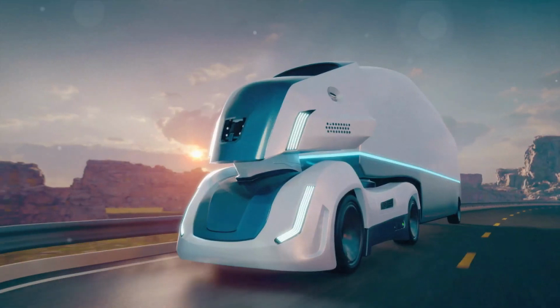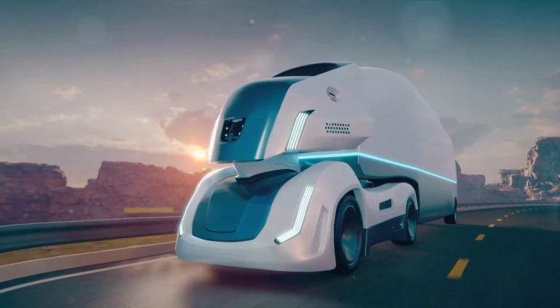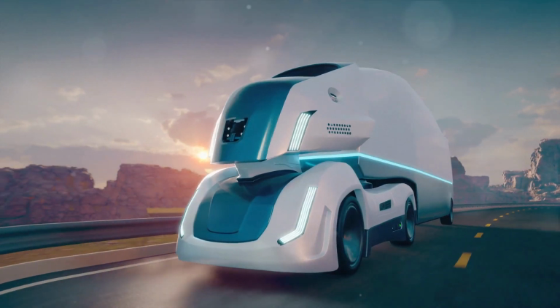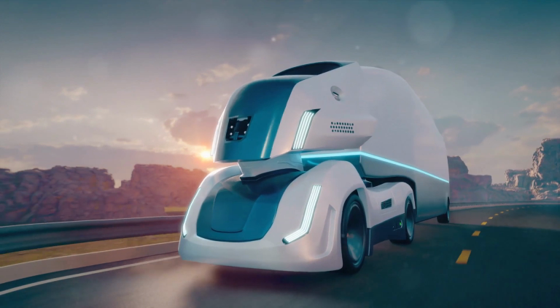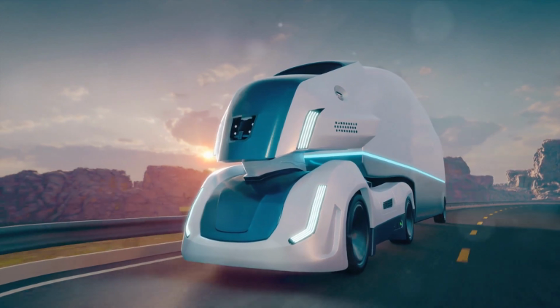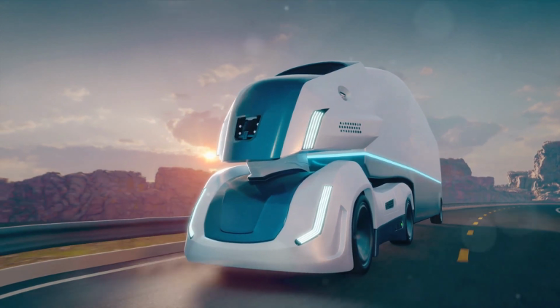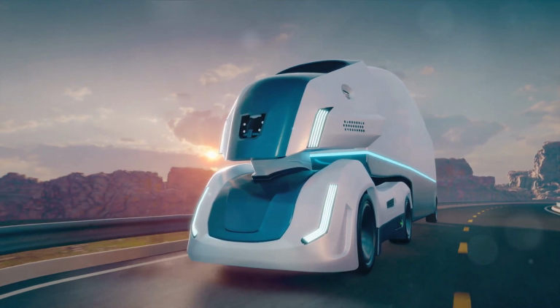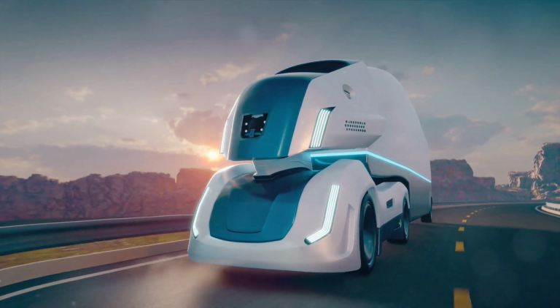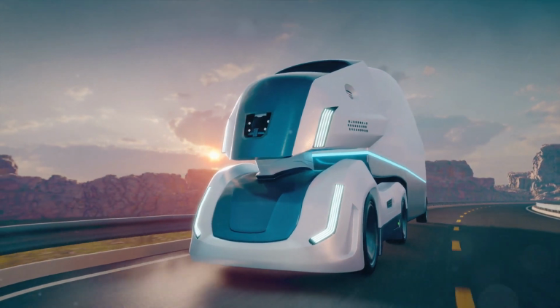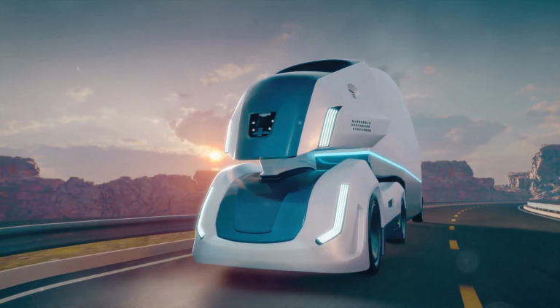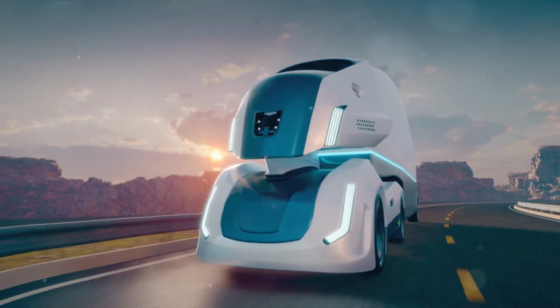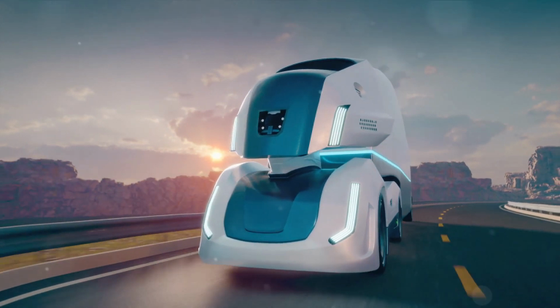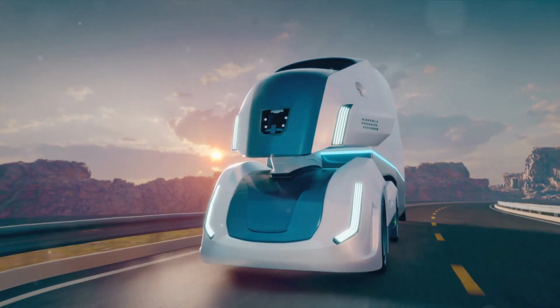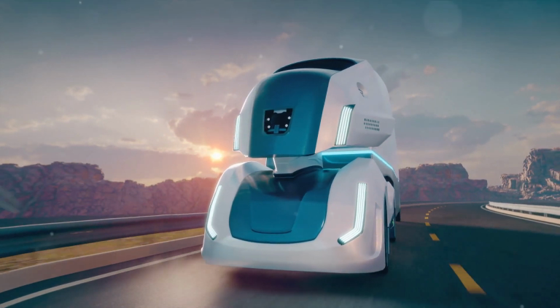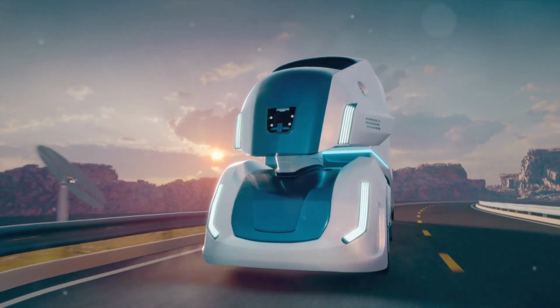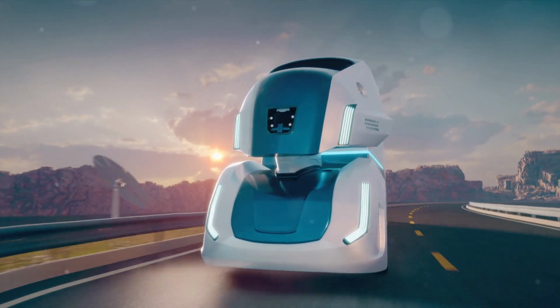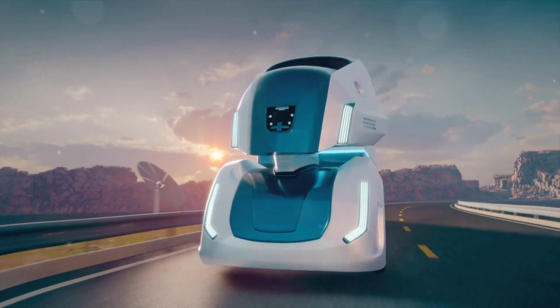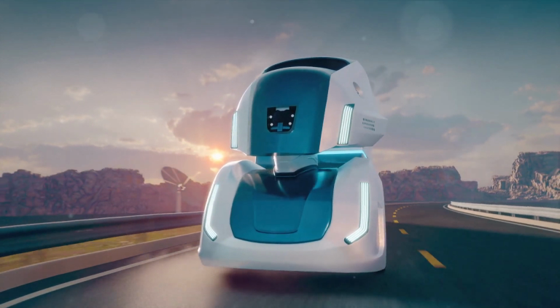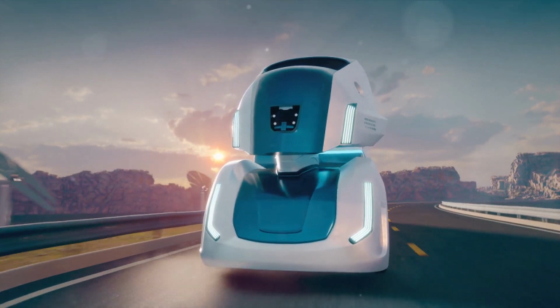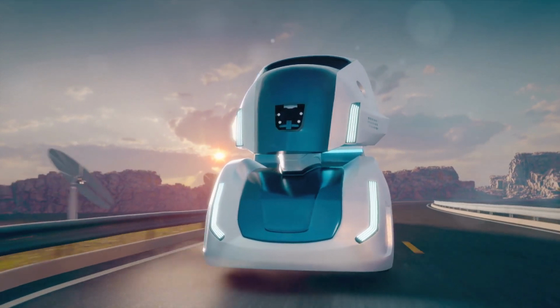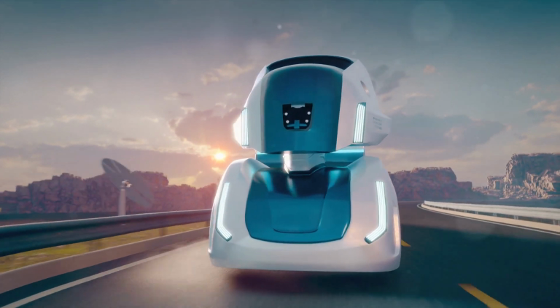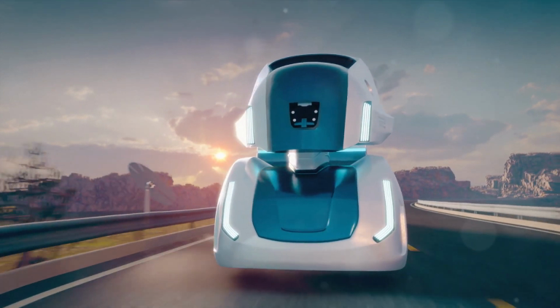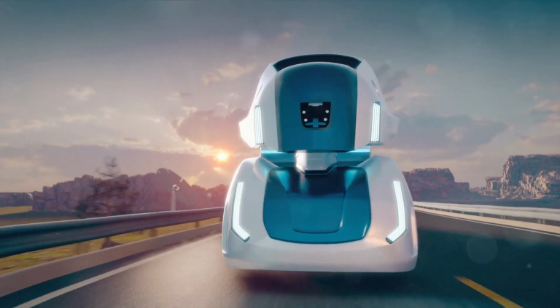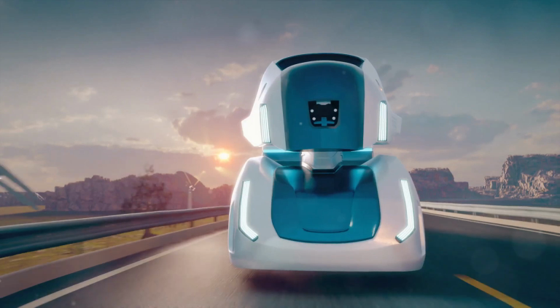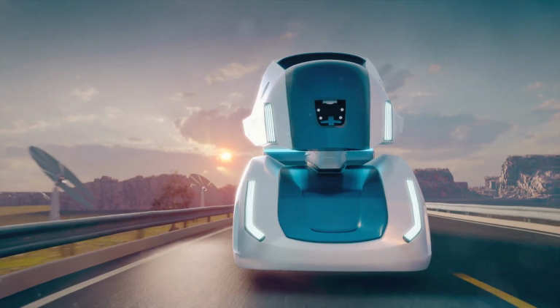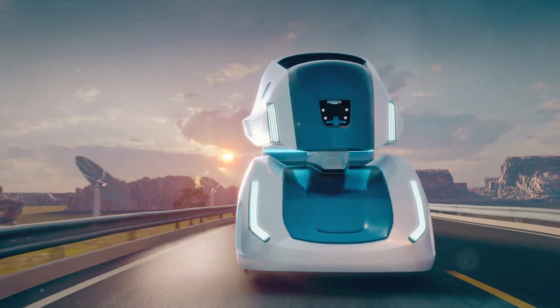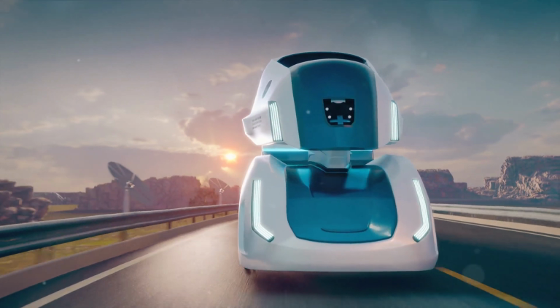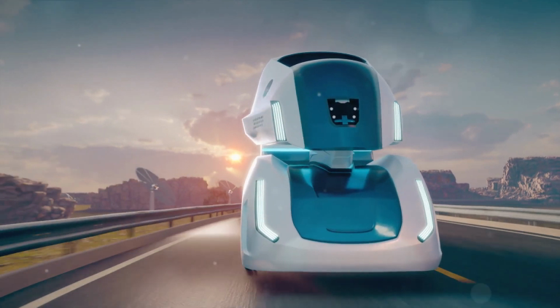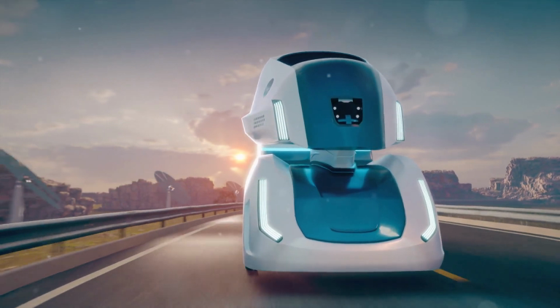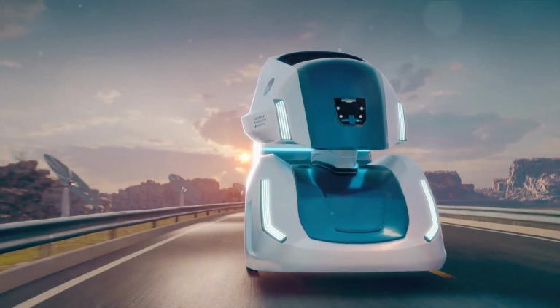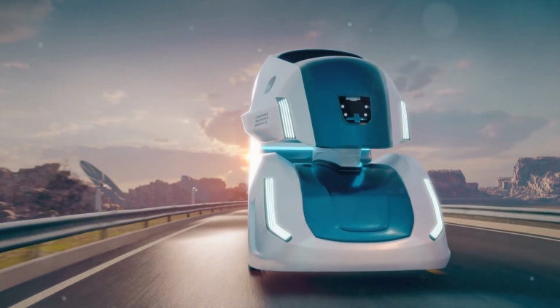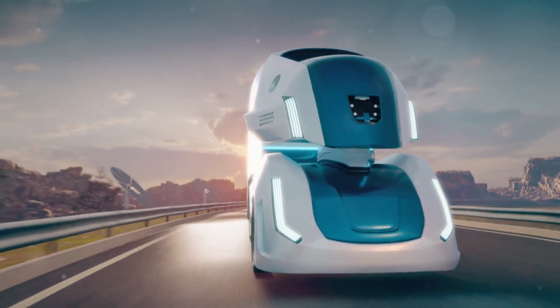Whatever your vision may be, one thing is certain: we are on the precipice of a robotic revolution, and Tesla is leading the charge.